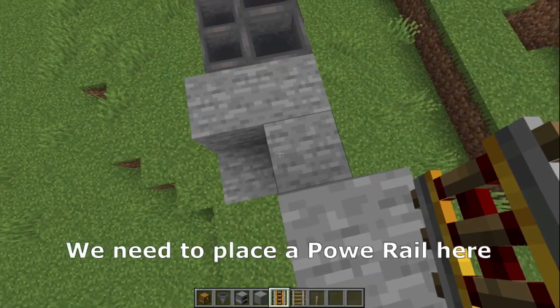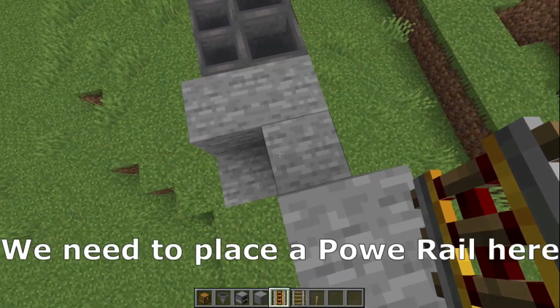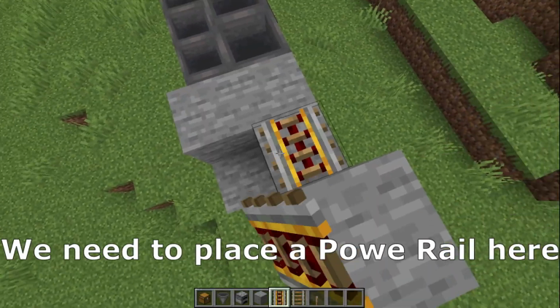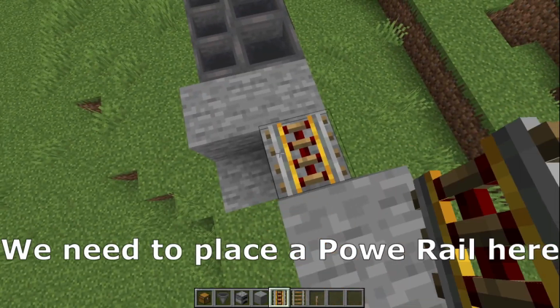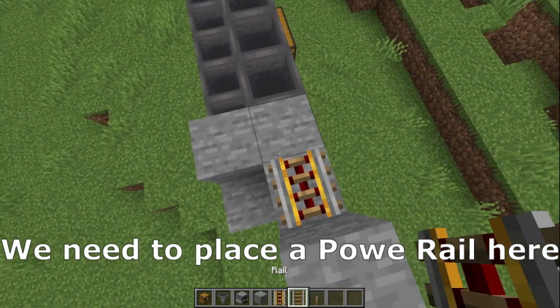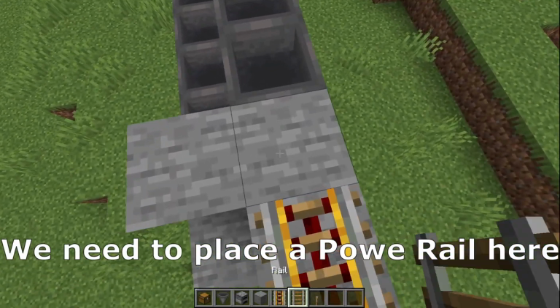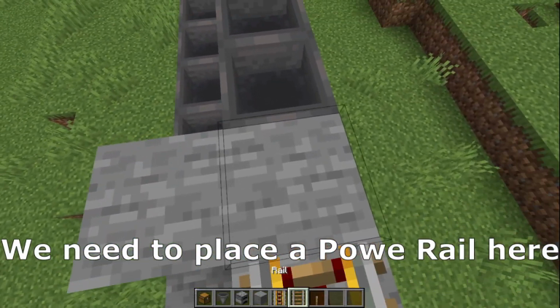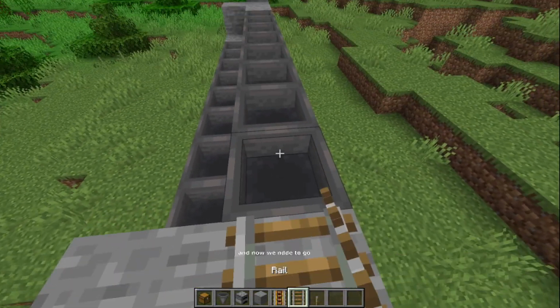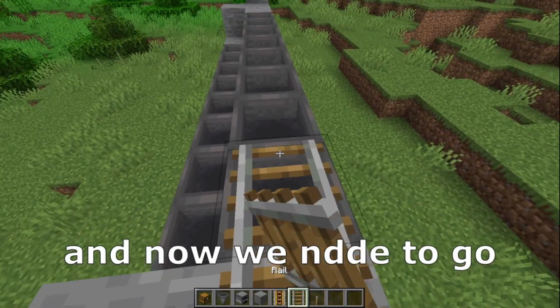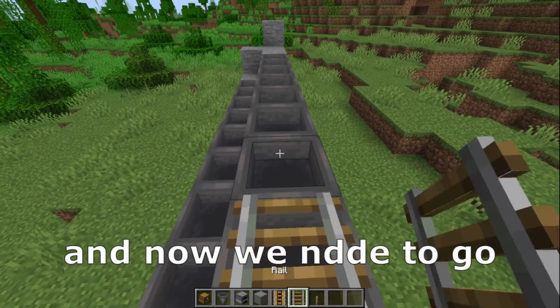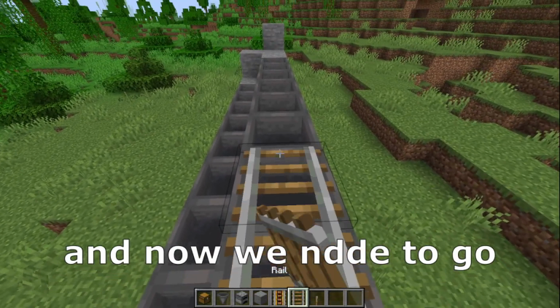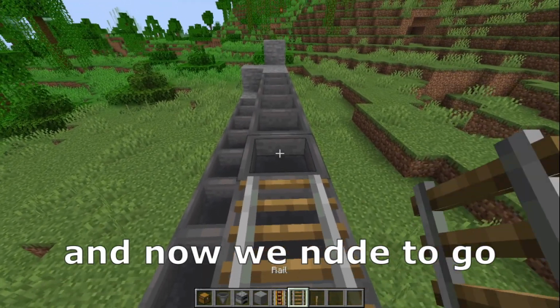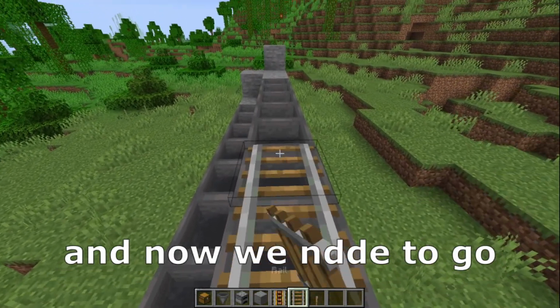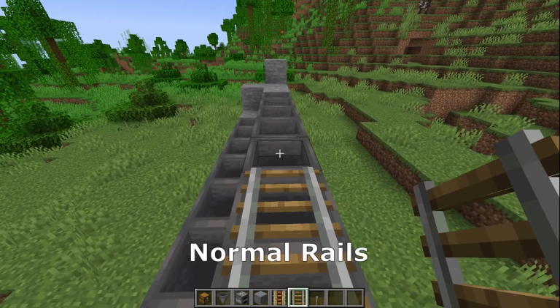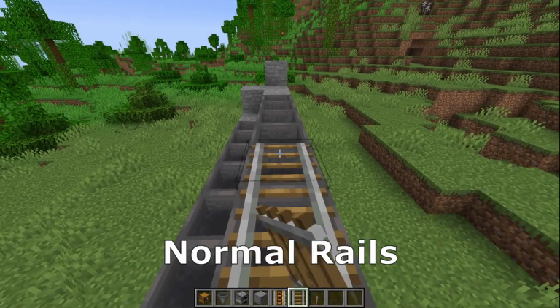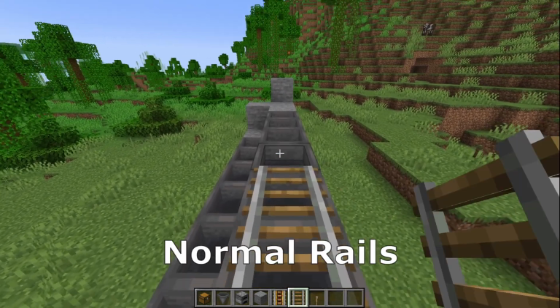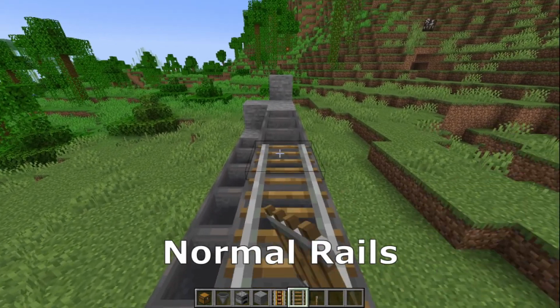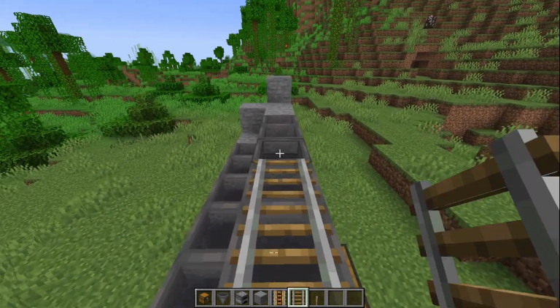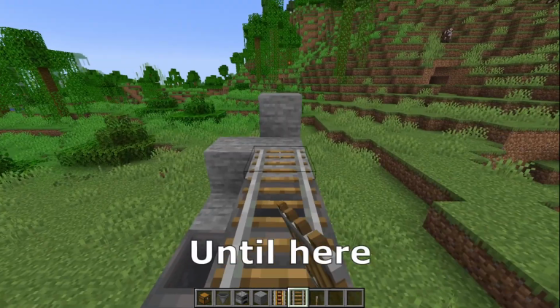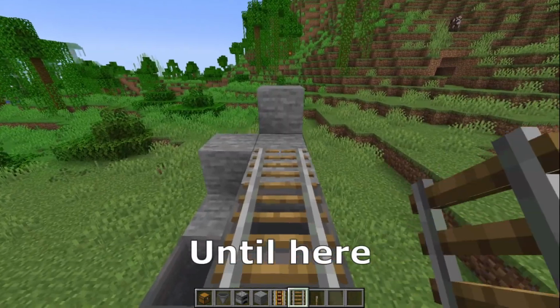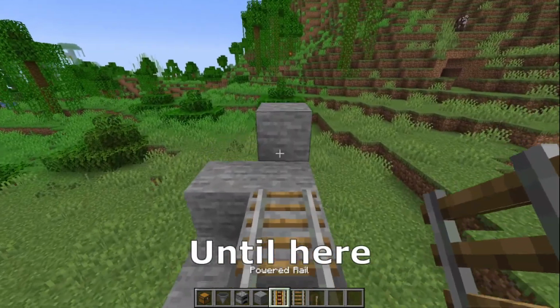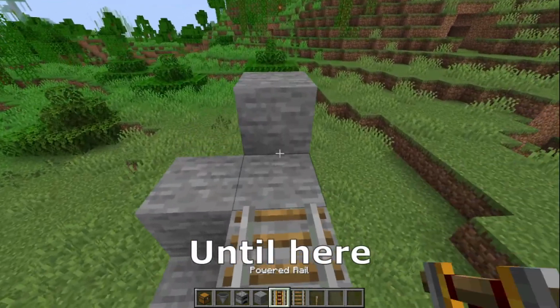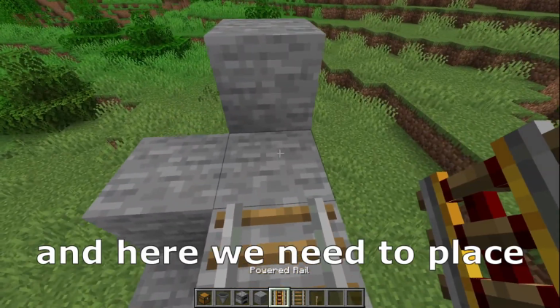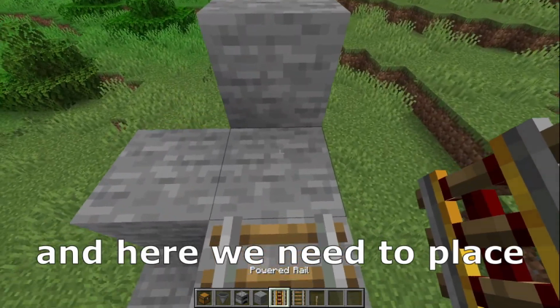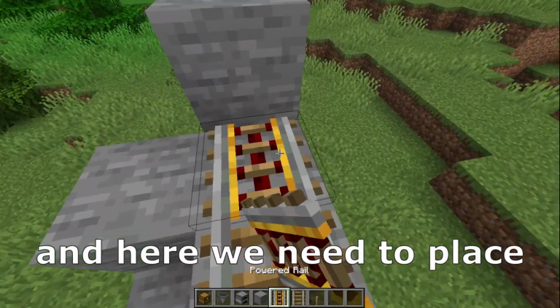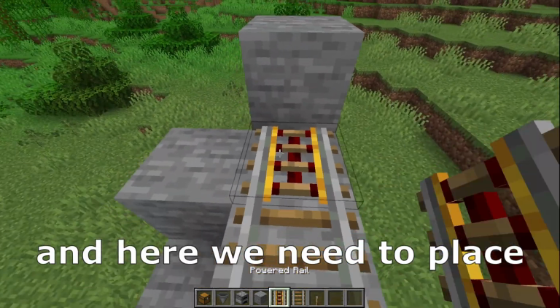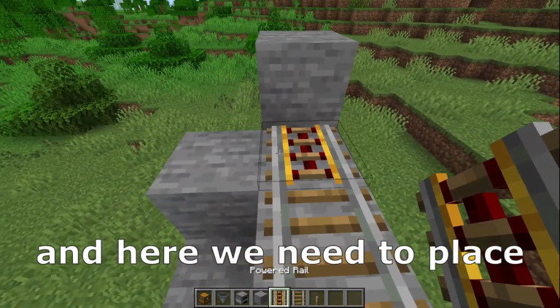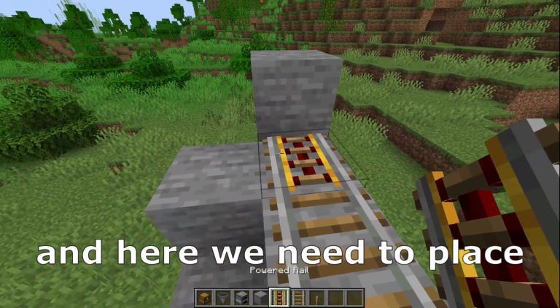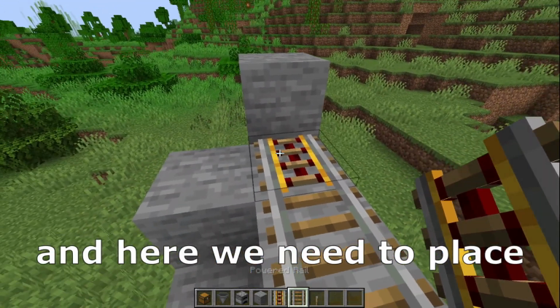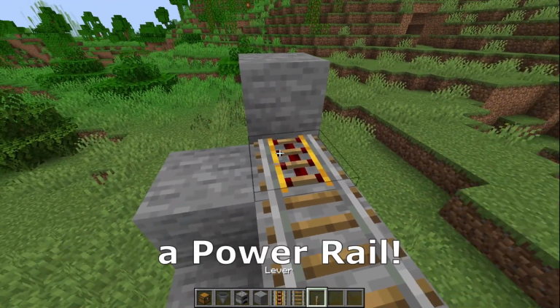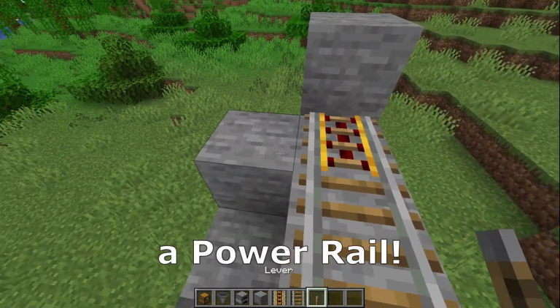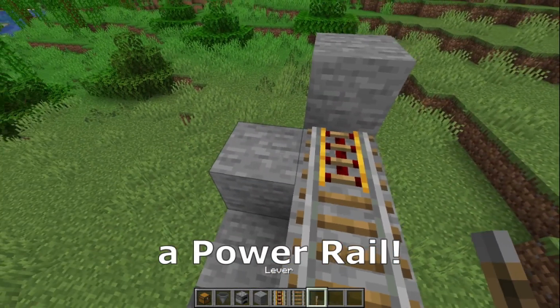We need to place a power rail here, and now we need to go with normal rails until here, and here we need to place a power rail.